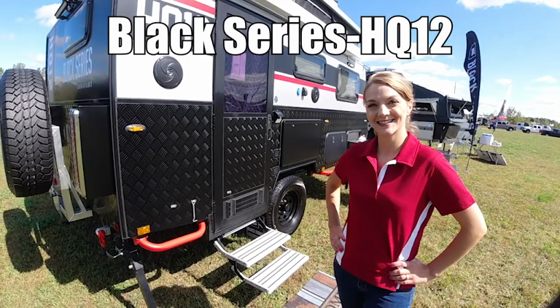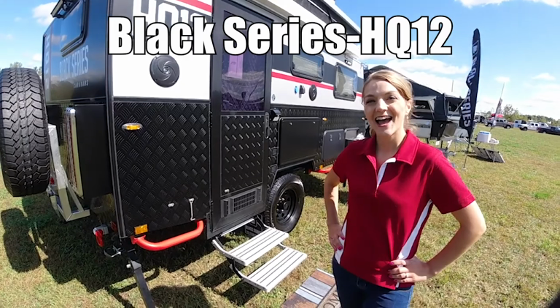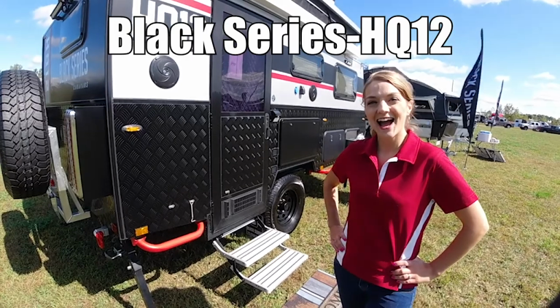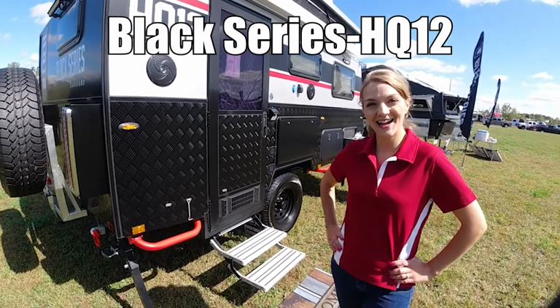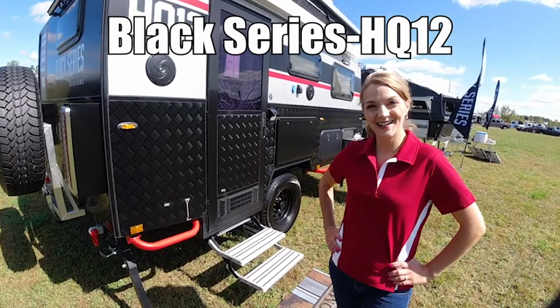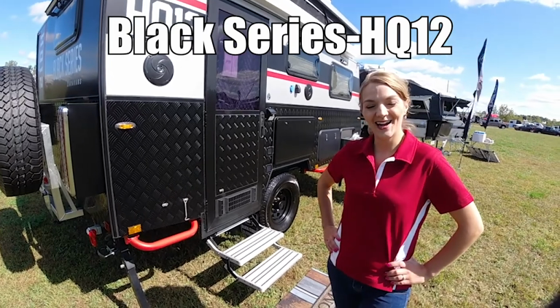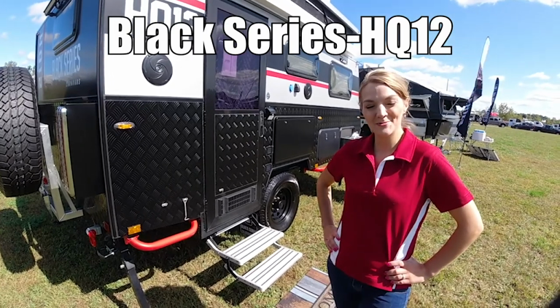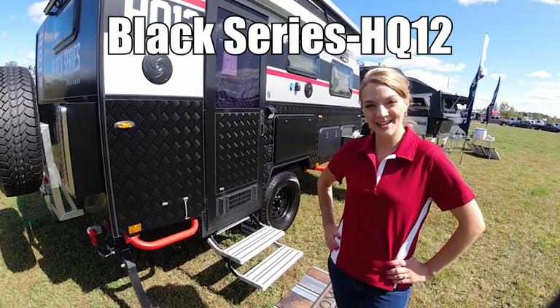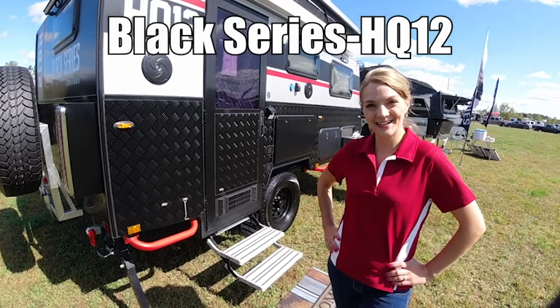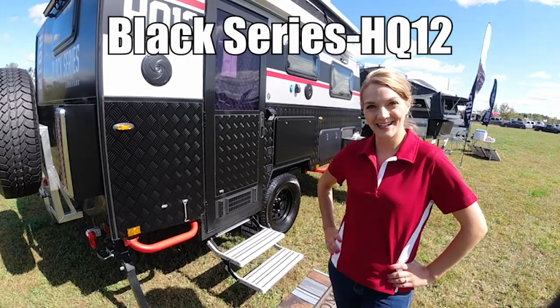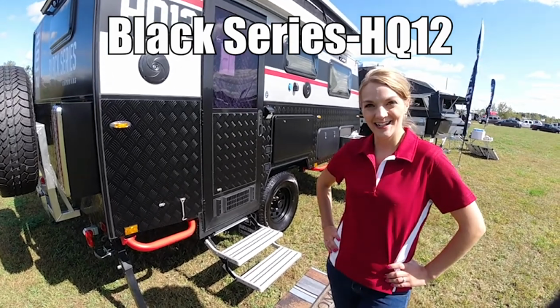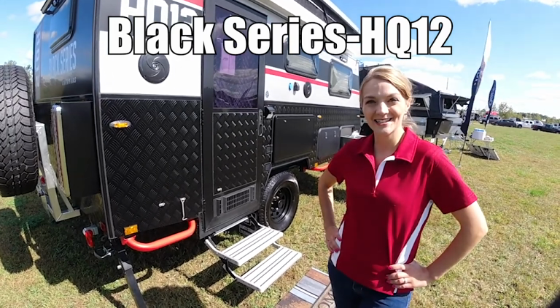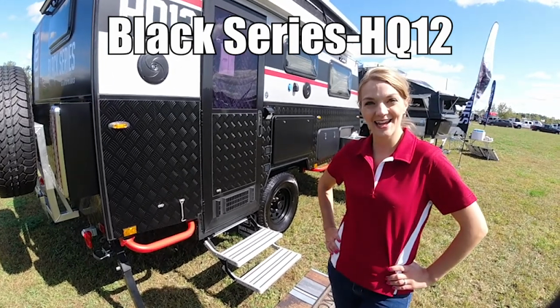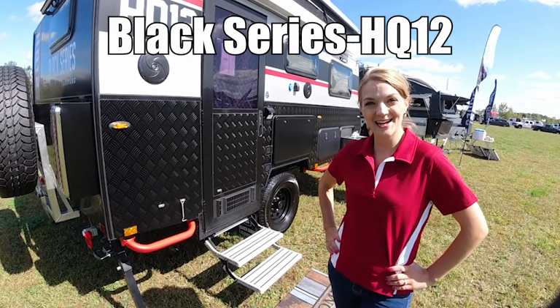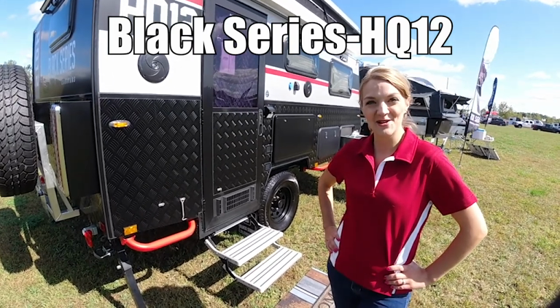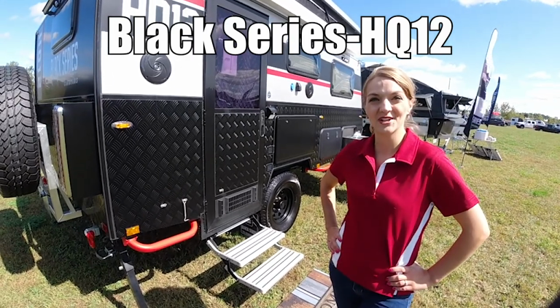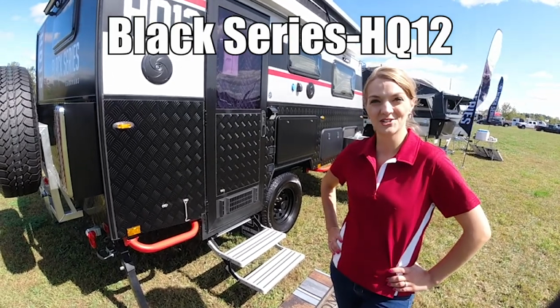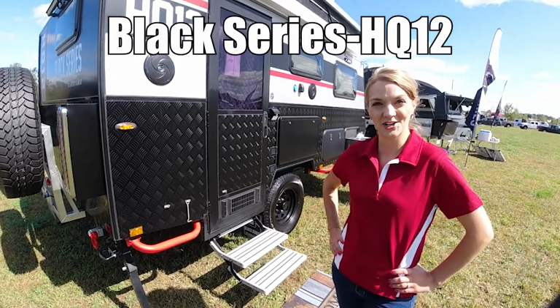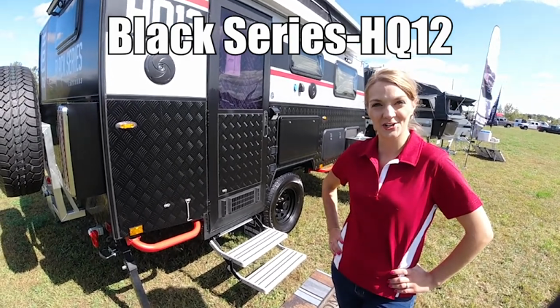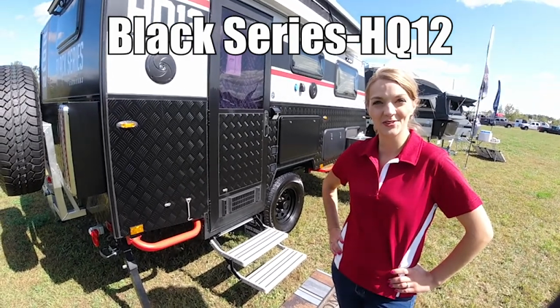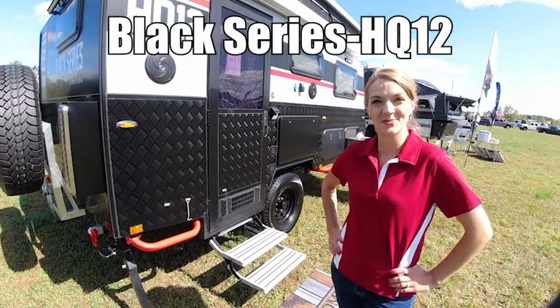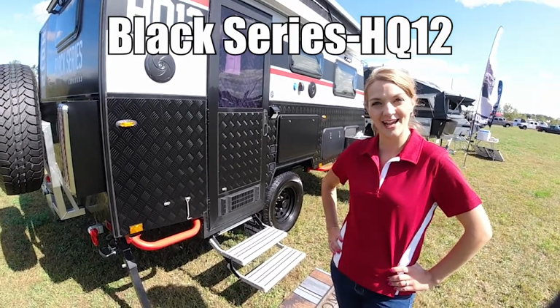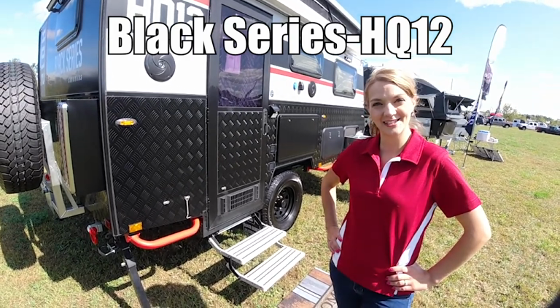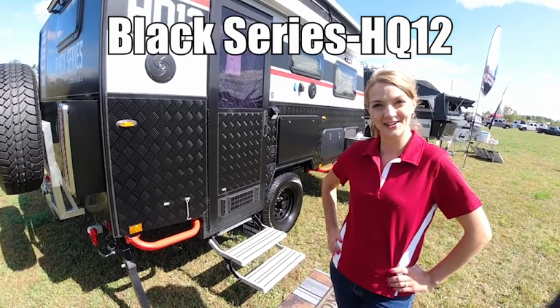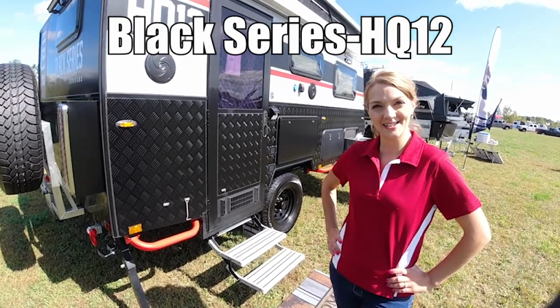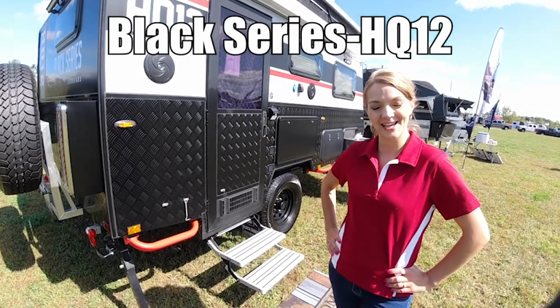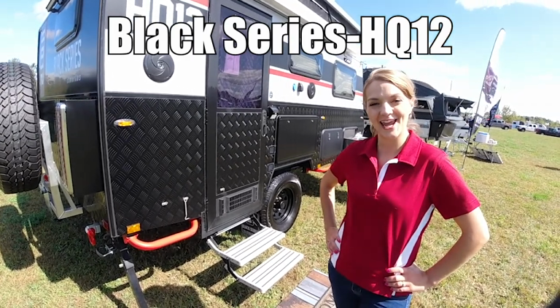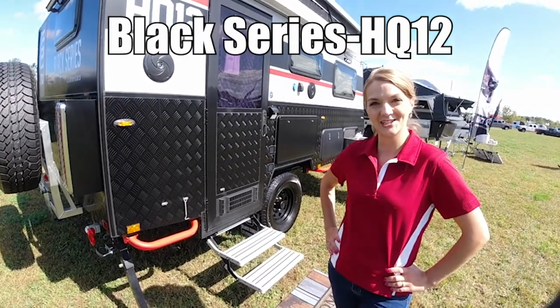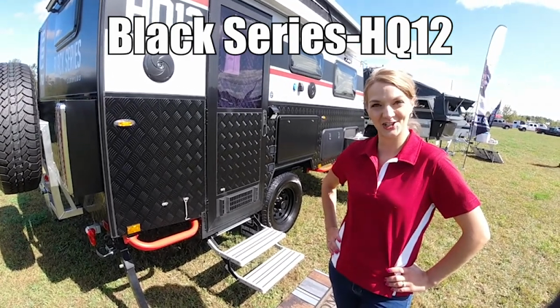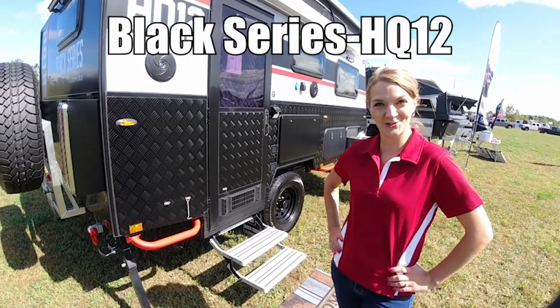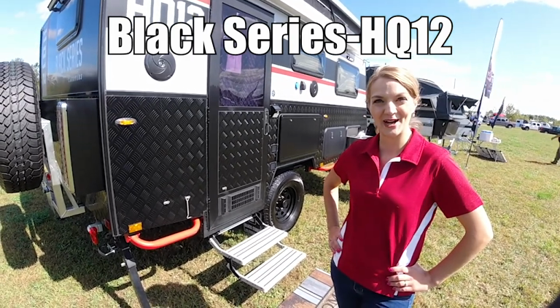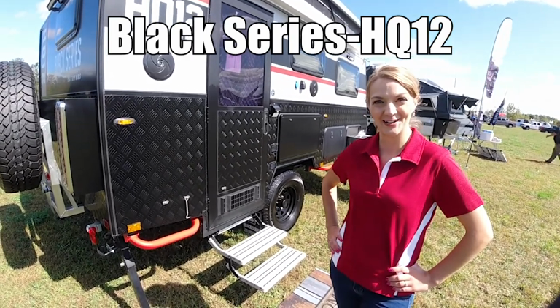Hi, I'm Danica, and today I'm going to show you the Black Series HQ12.